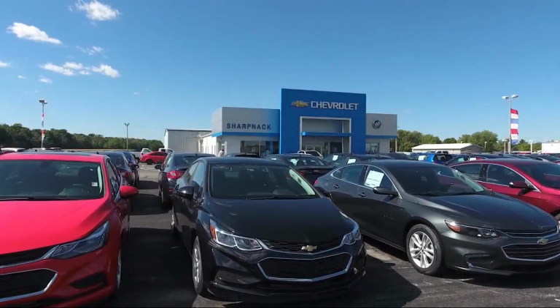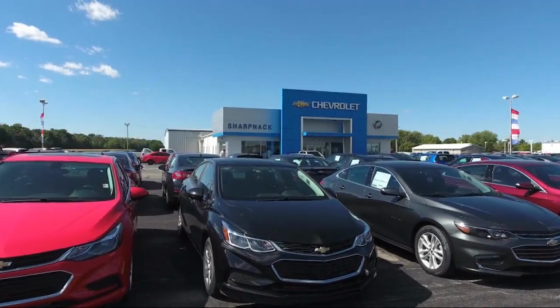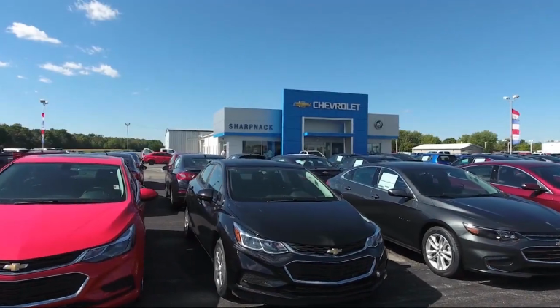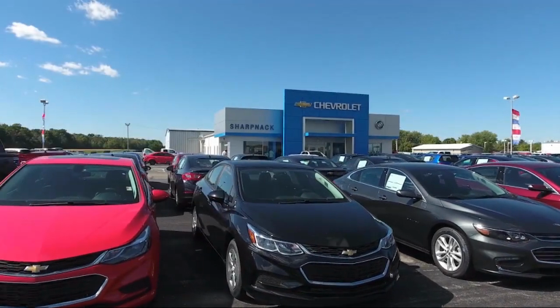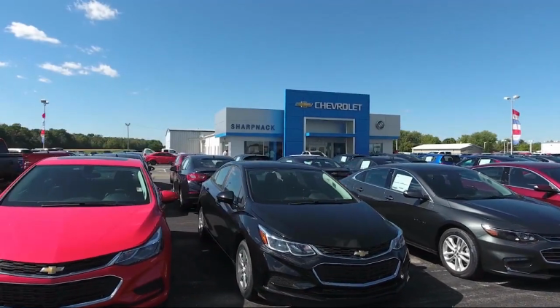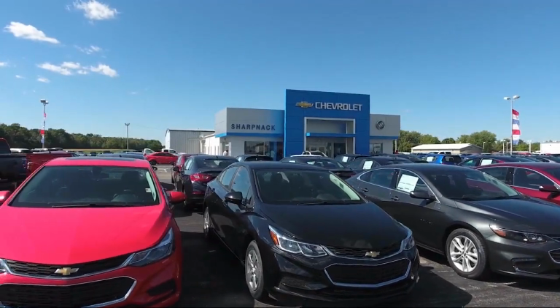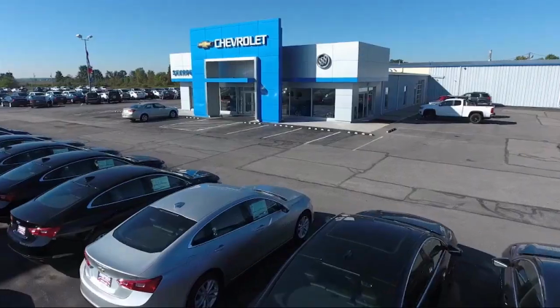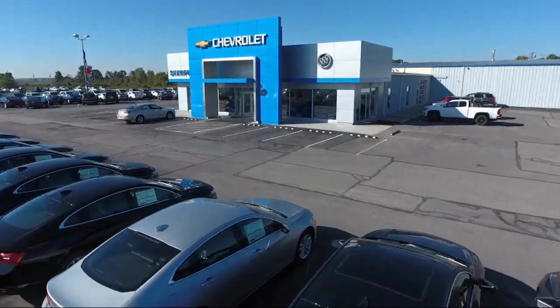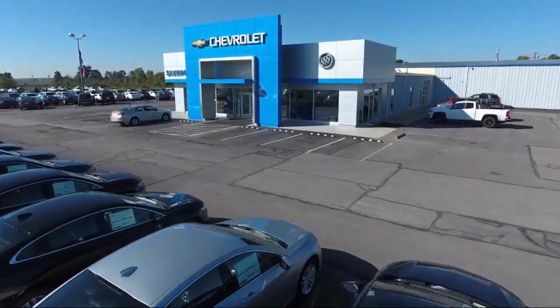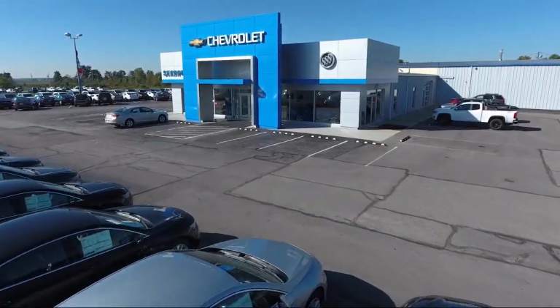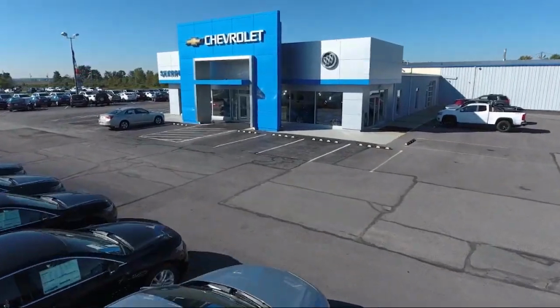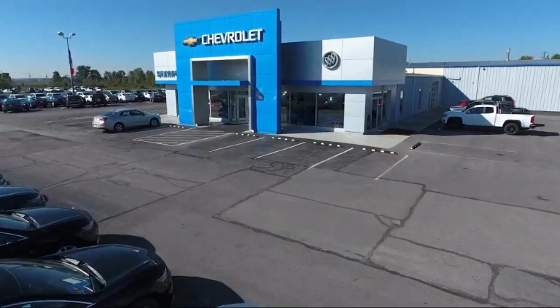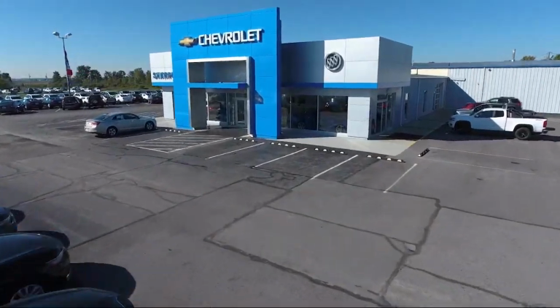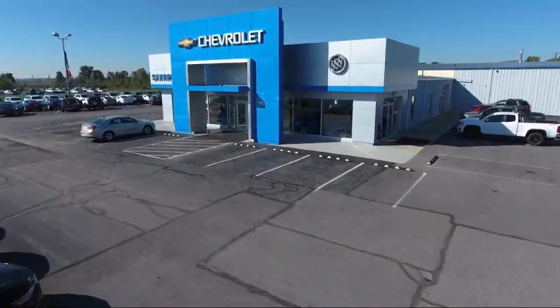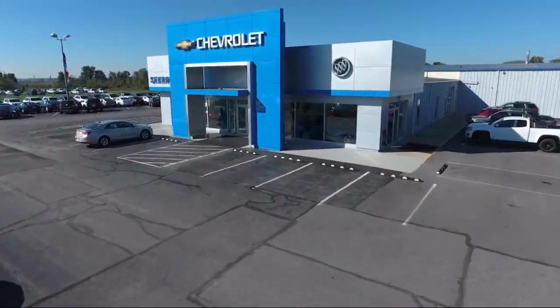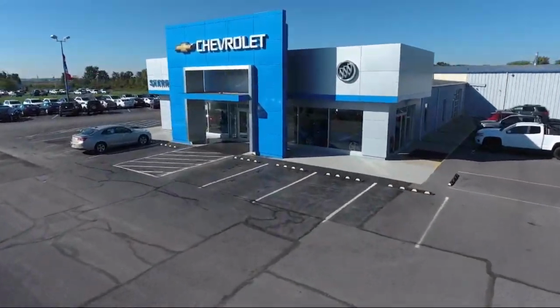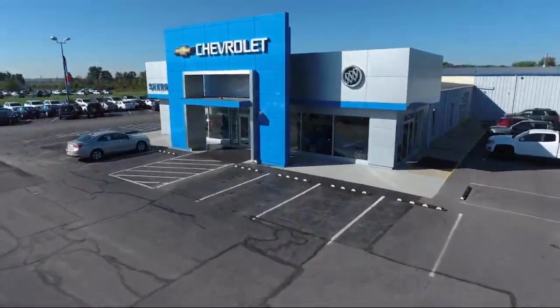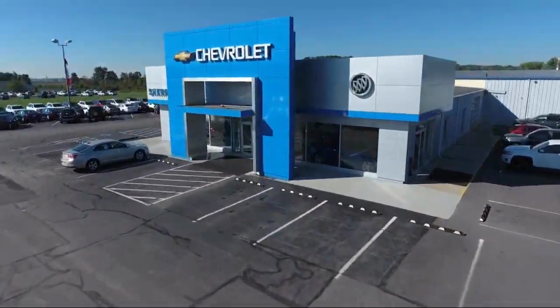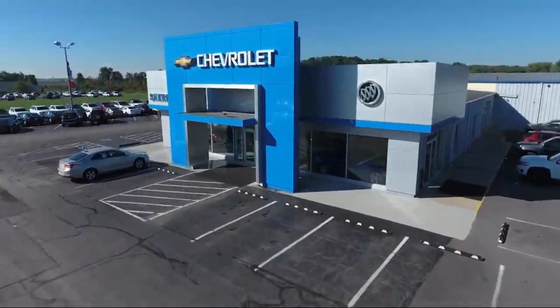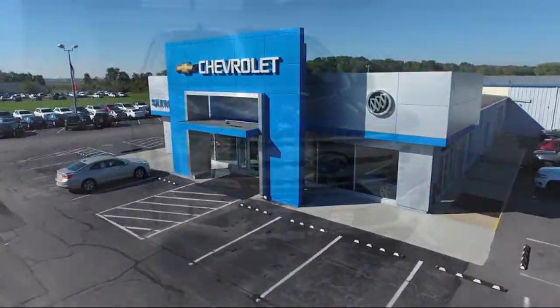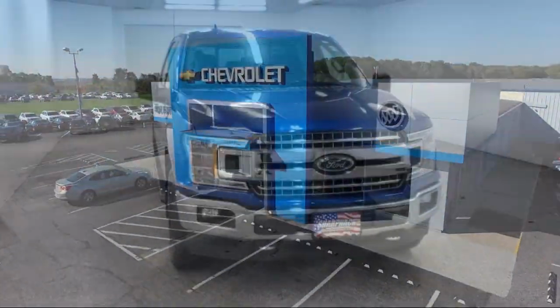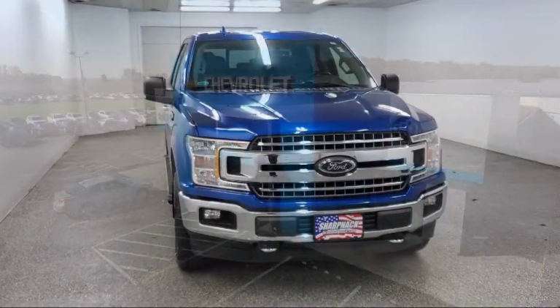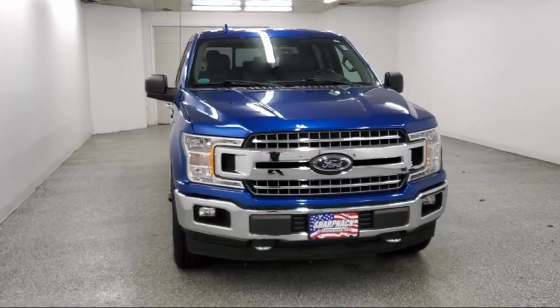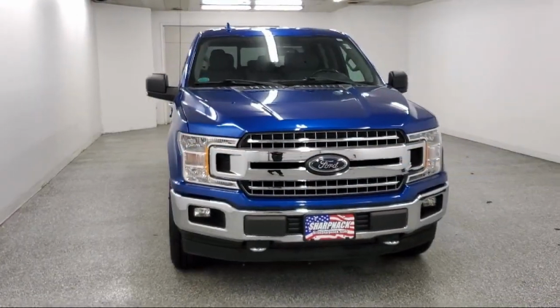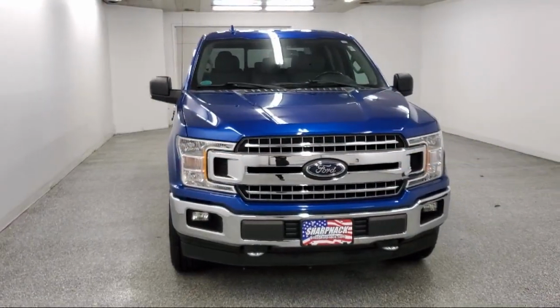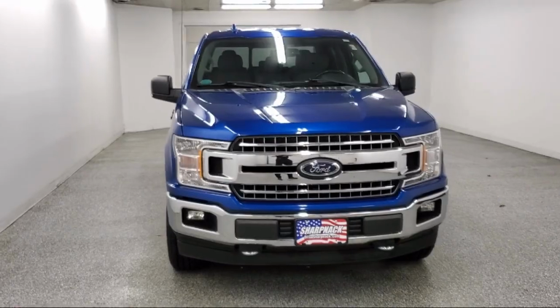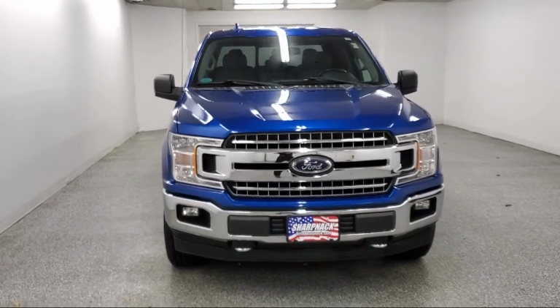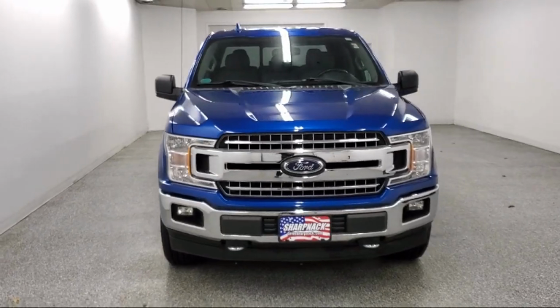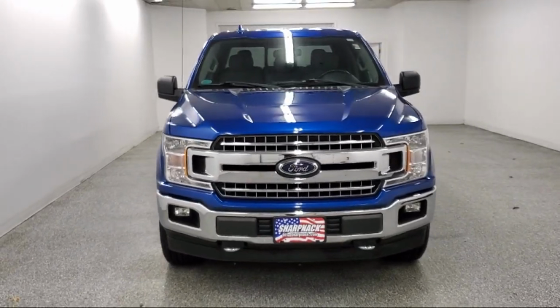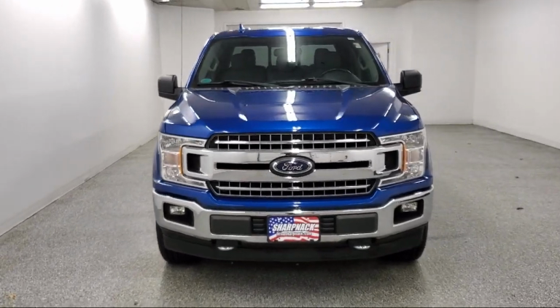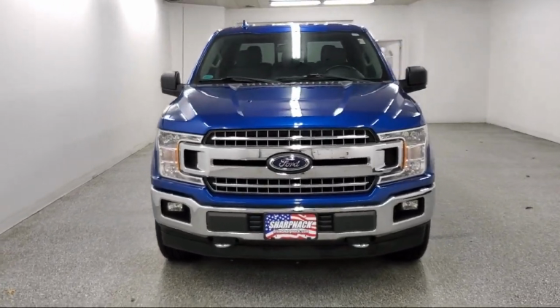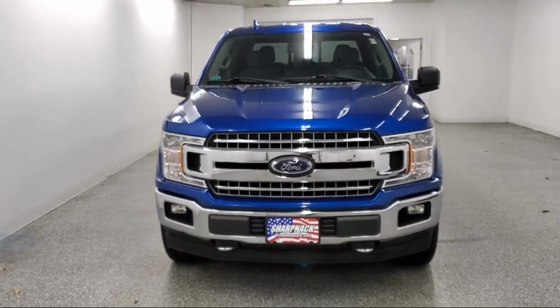Welcome to Sharp Neck Chevrolet Buick, and here's a look at another one of our great vehicles from our inventory.